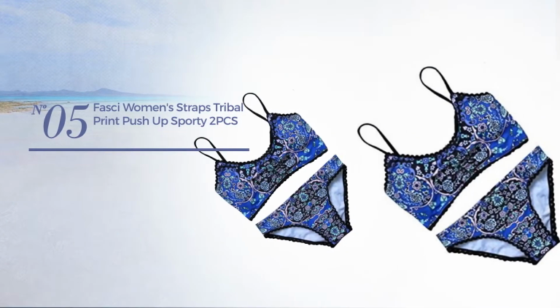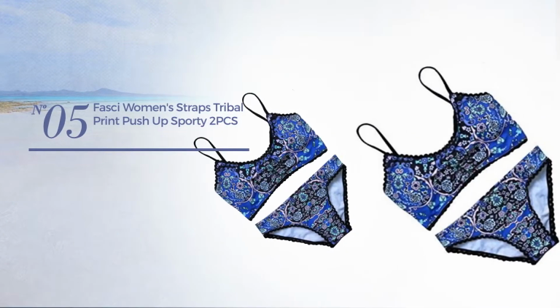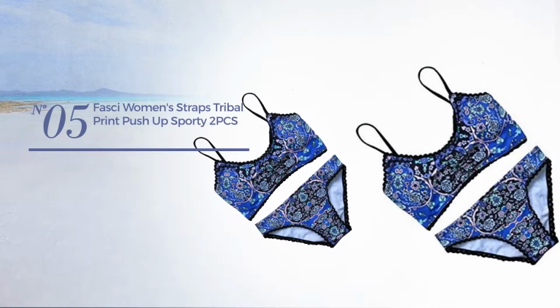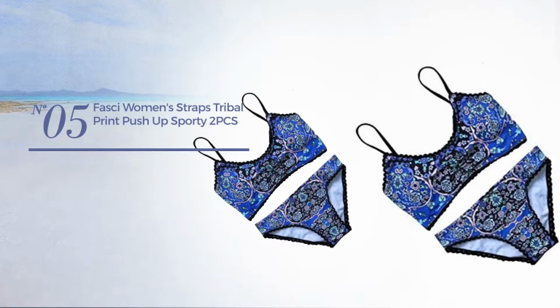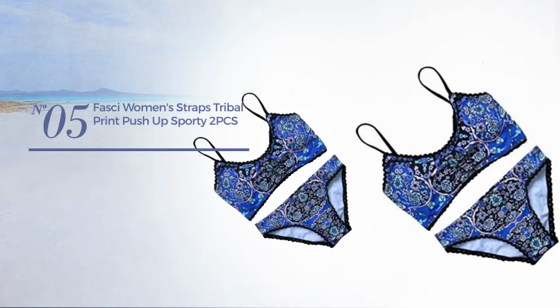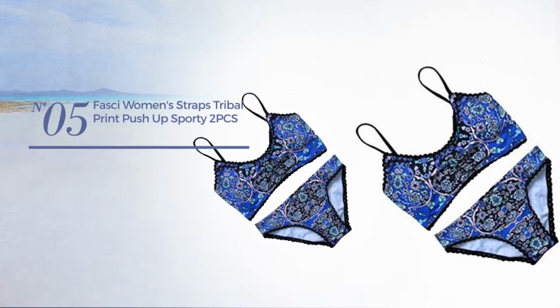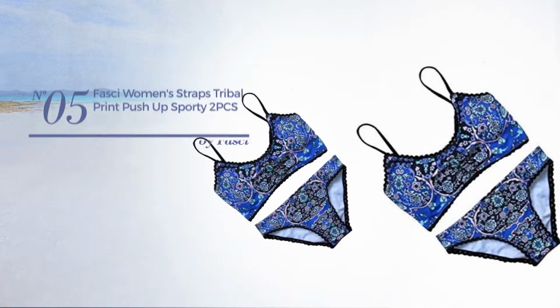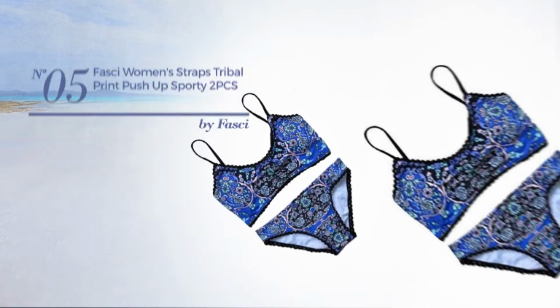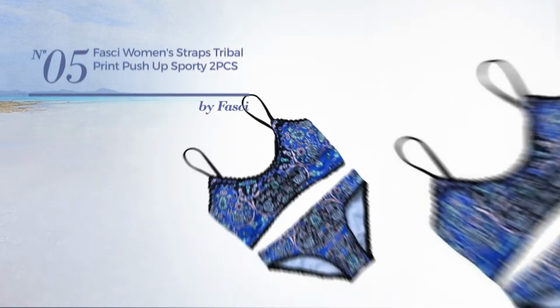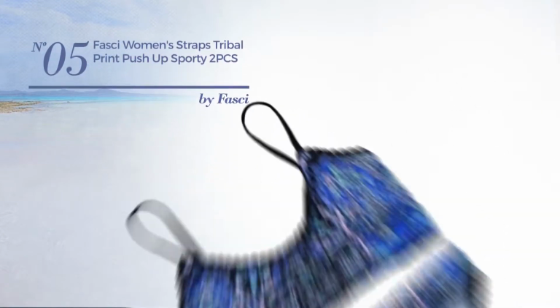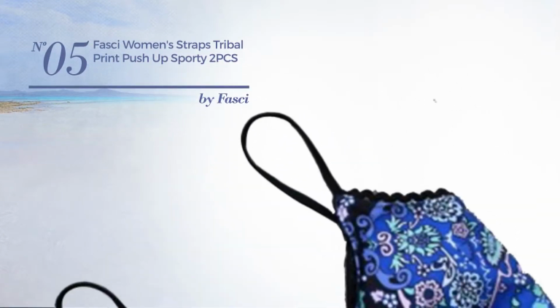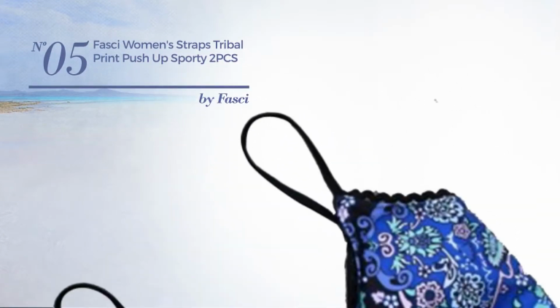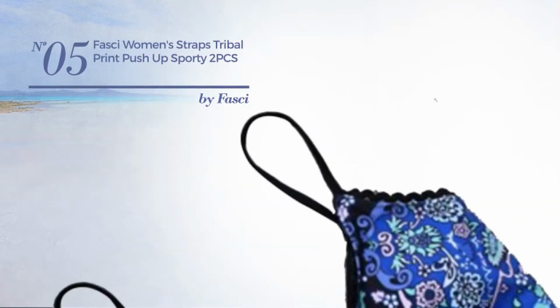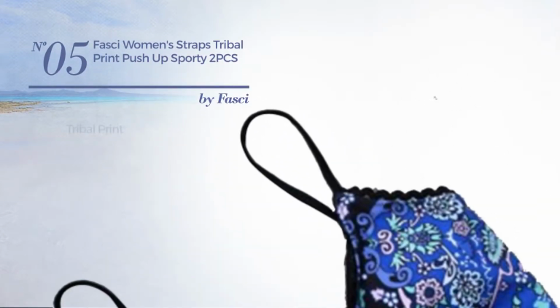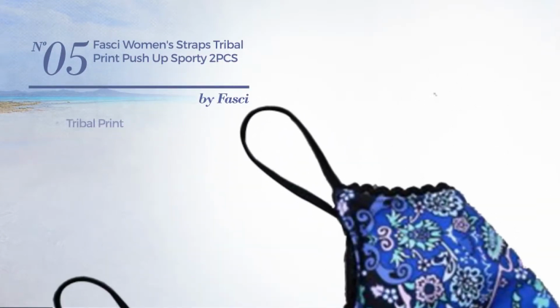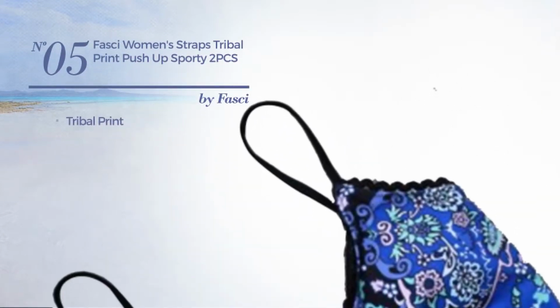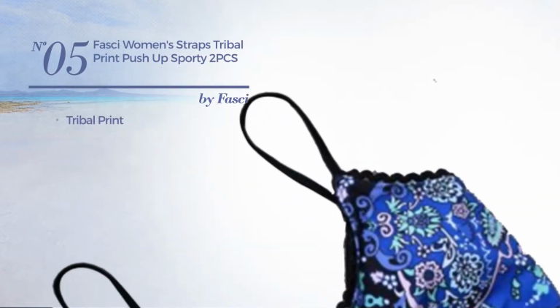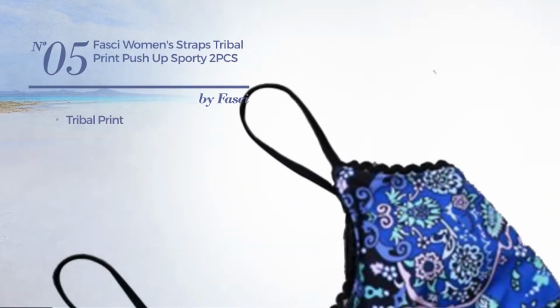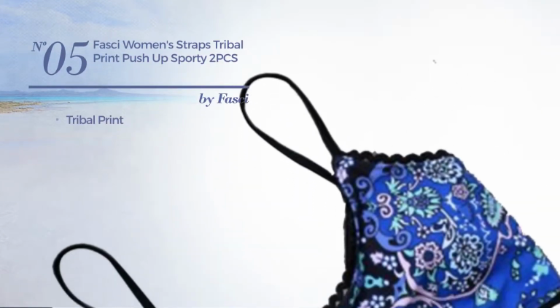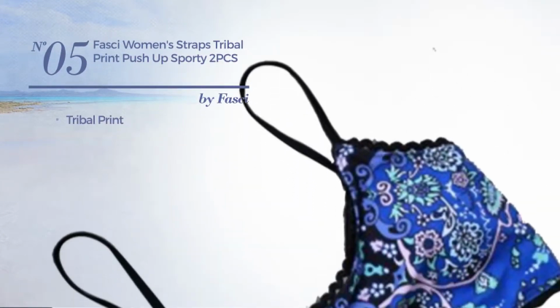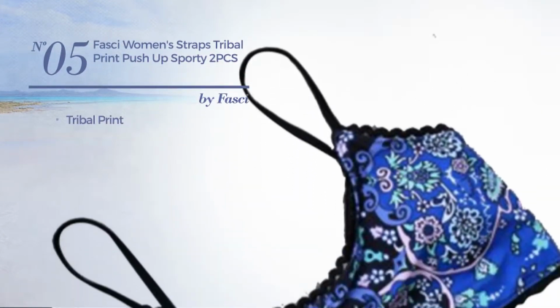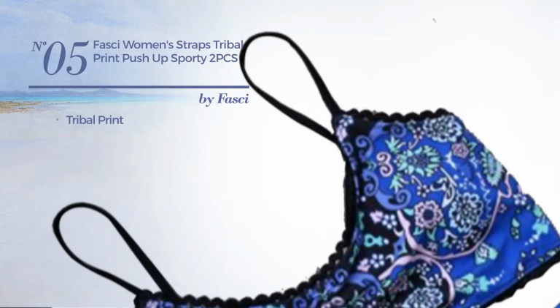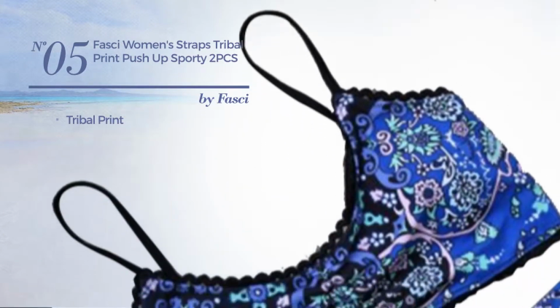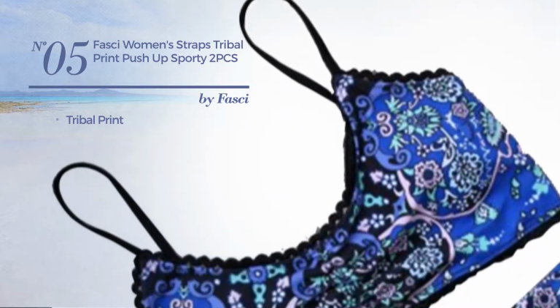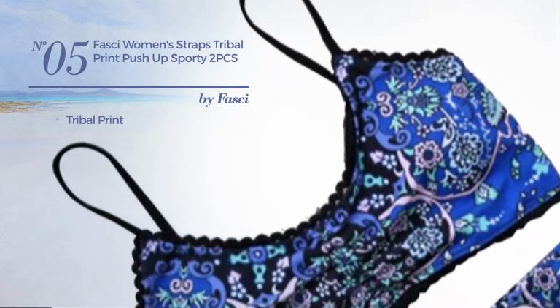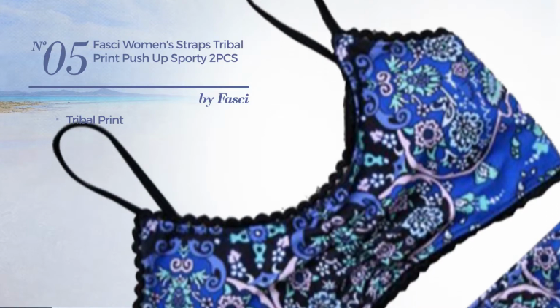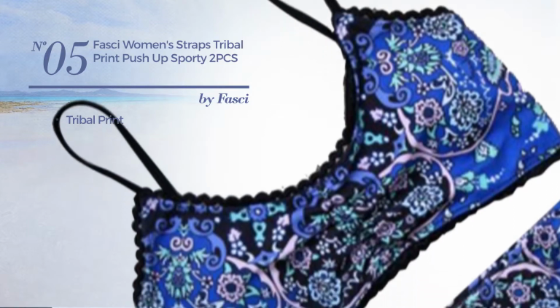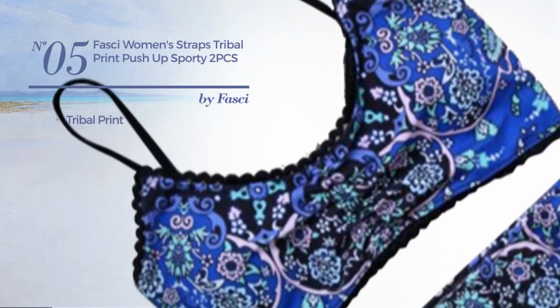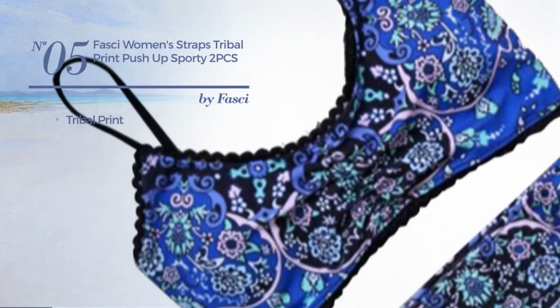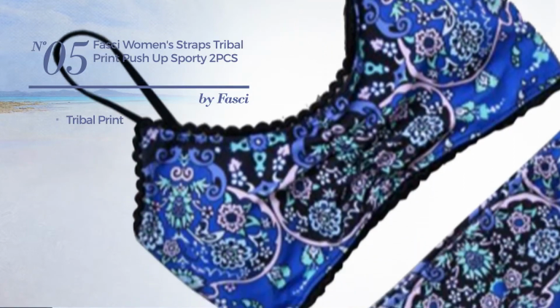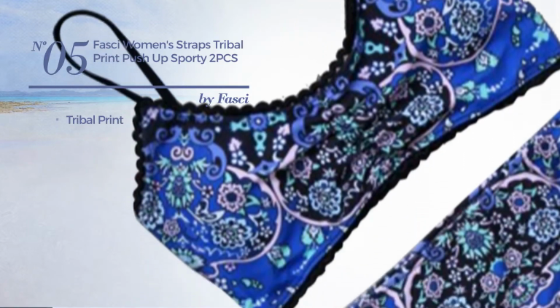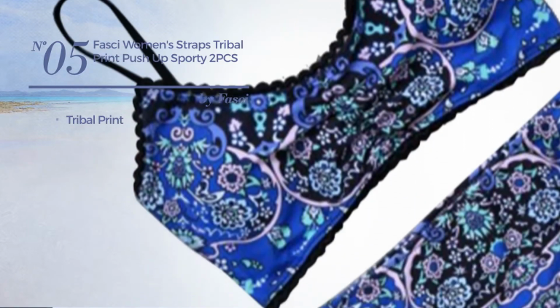Number 5, featuring Tribal Print. Available in 2 more colors.